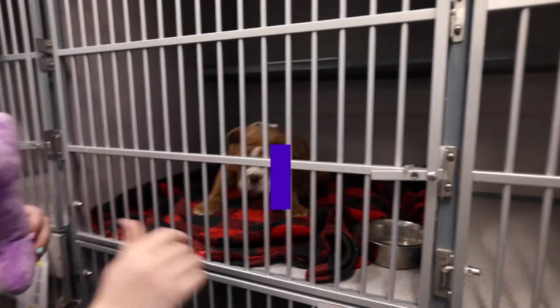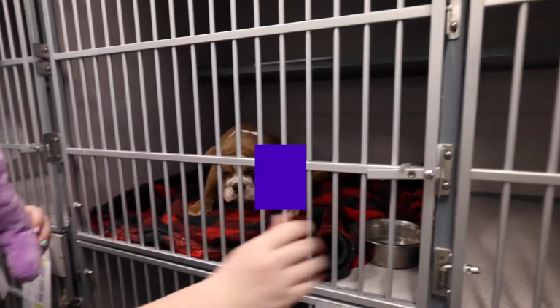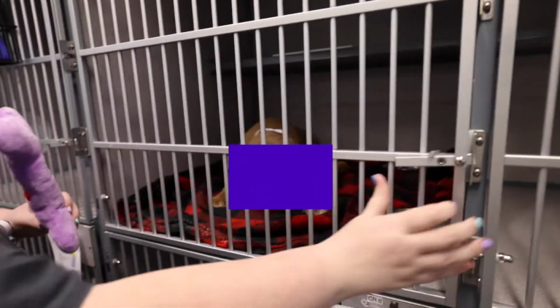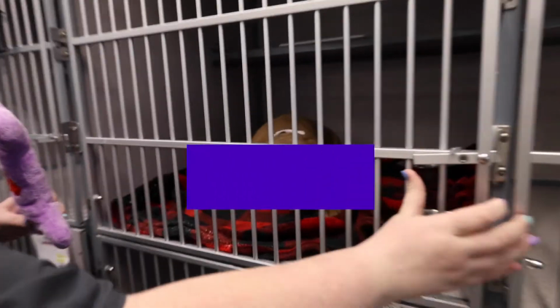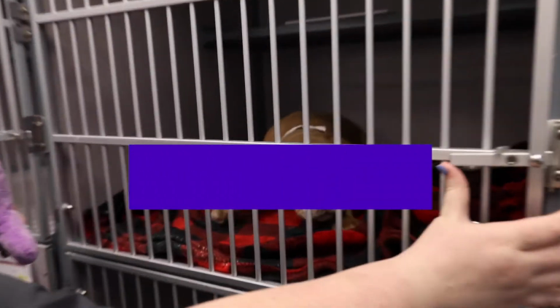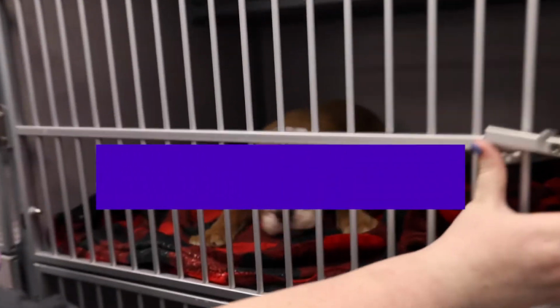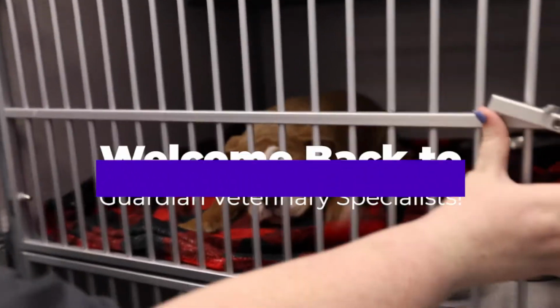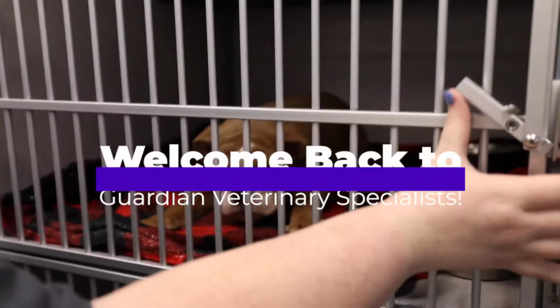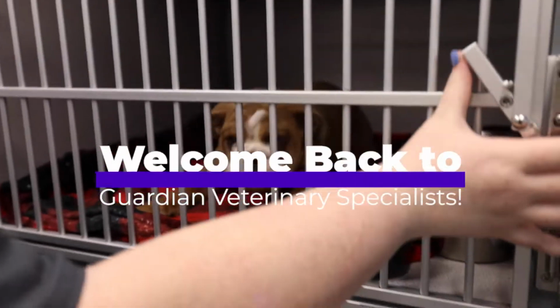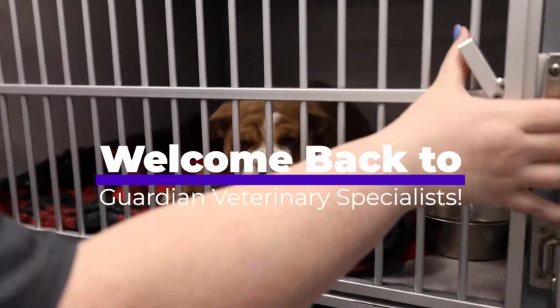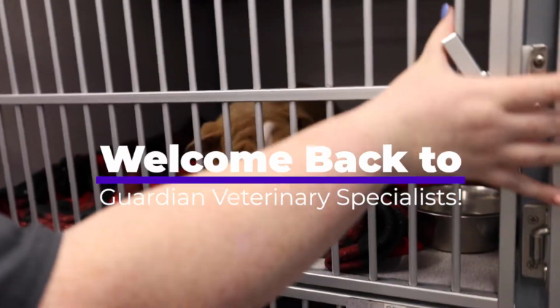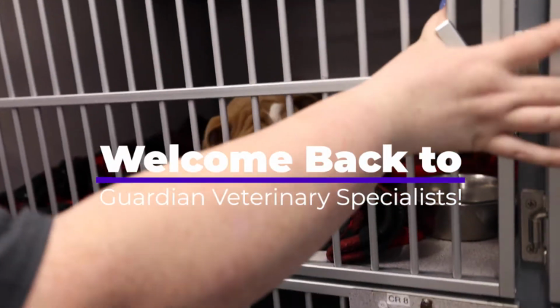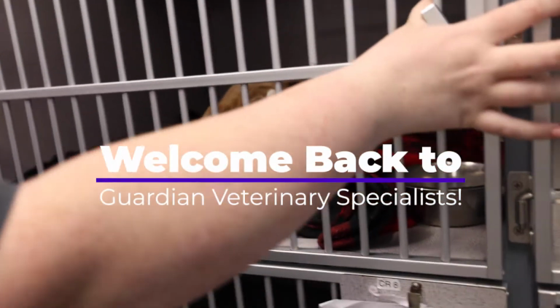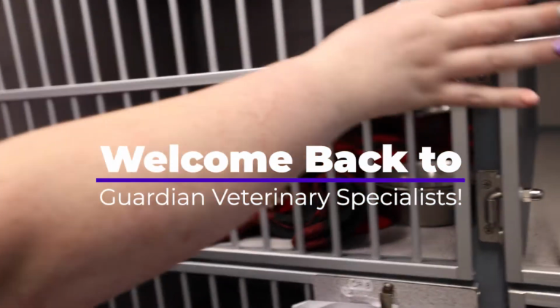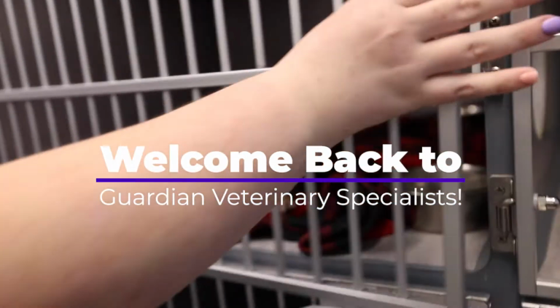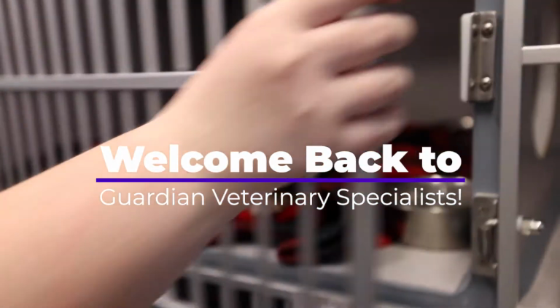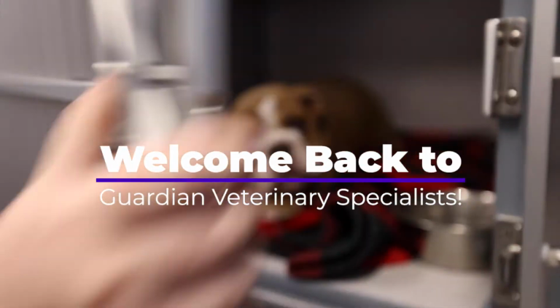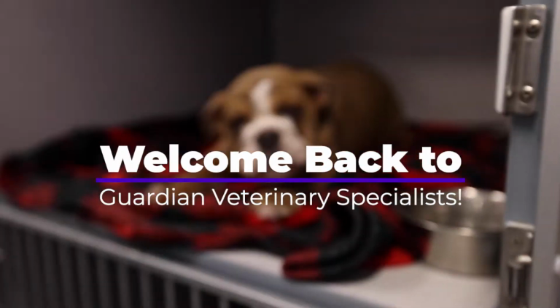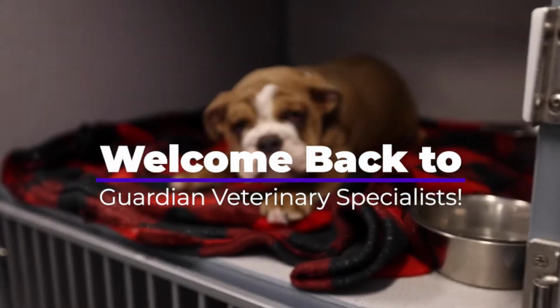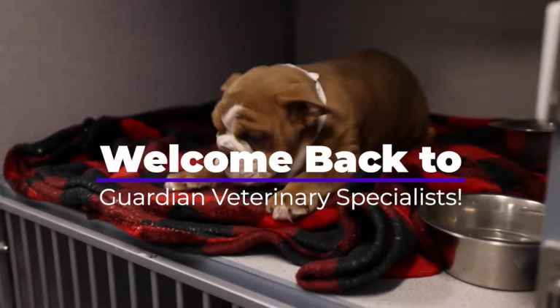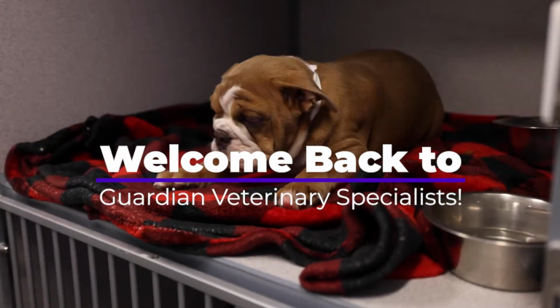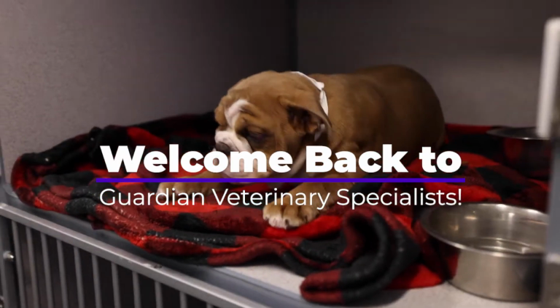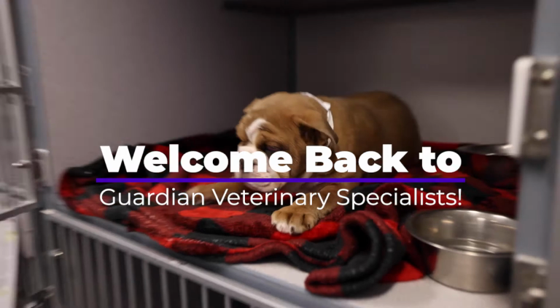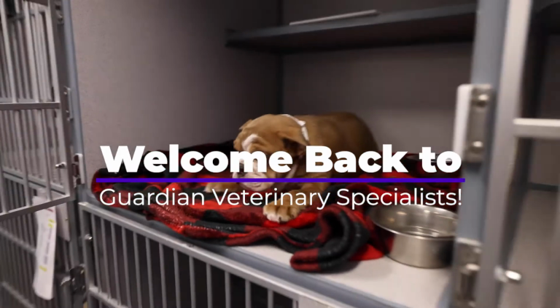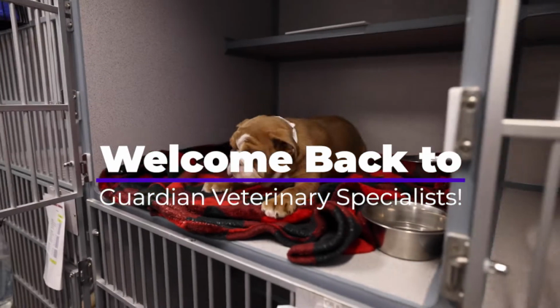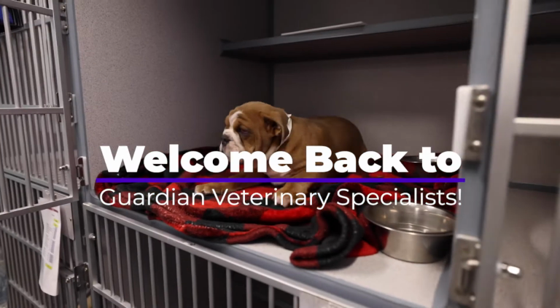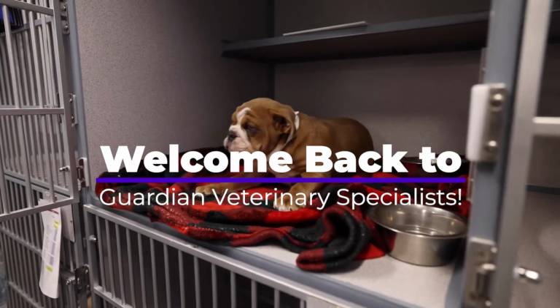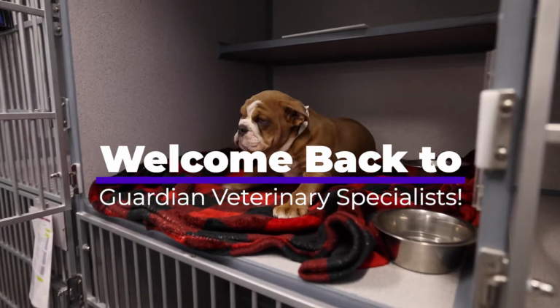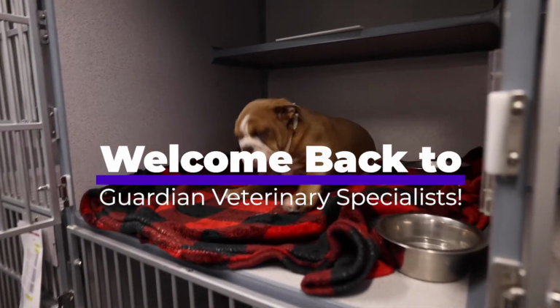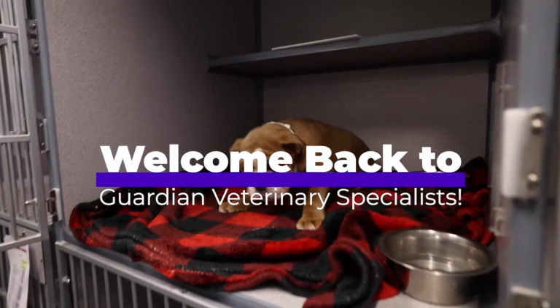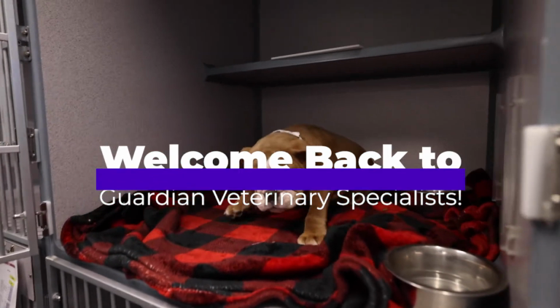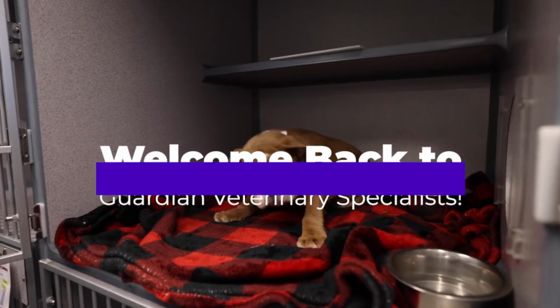You want me to open this? Sure. Oh my goodness!